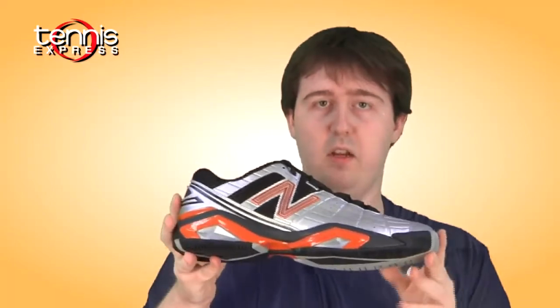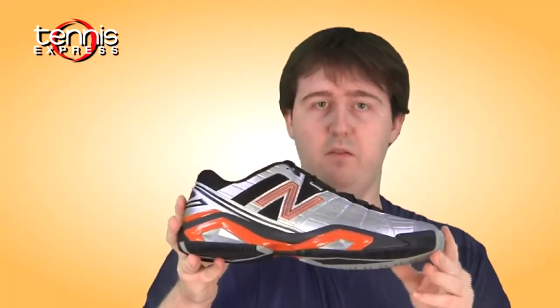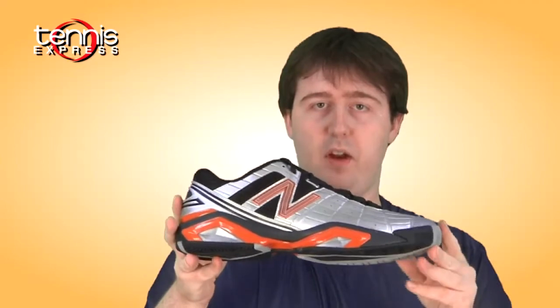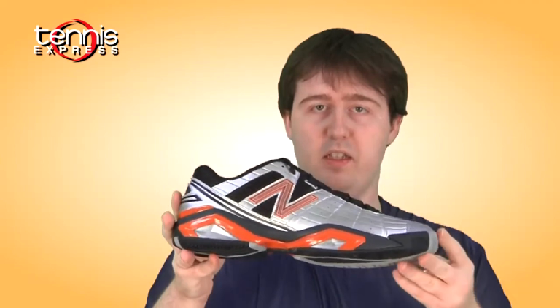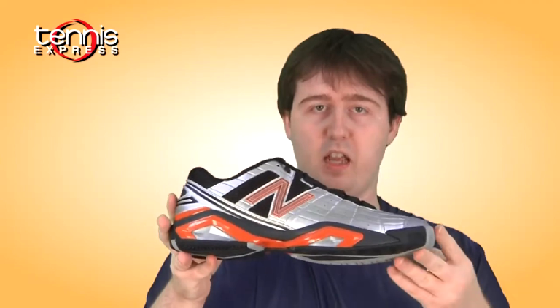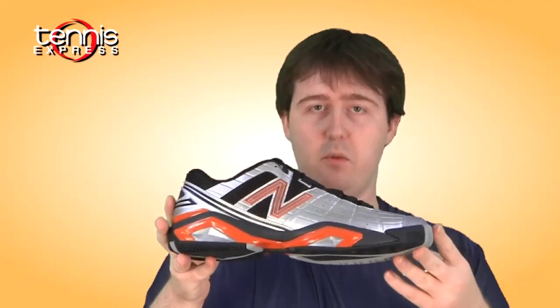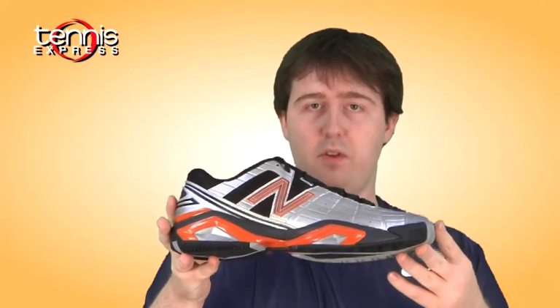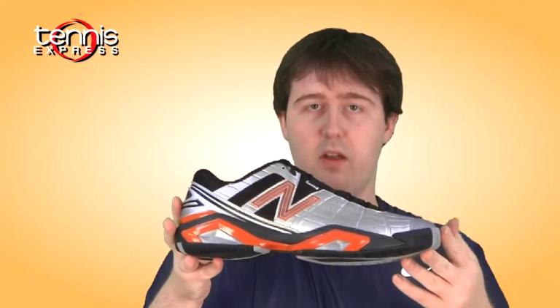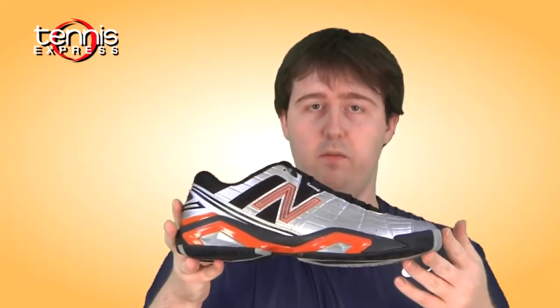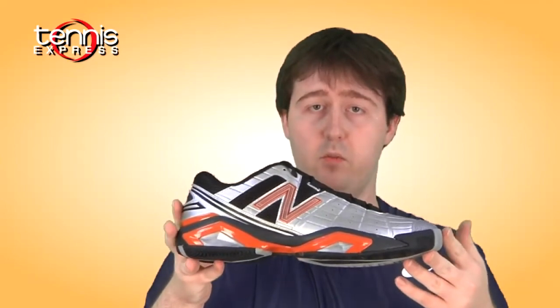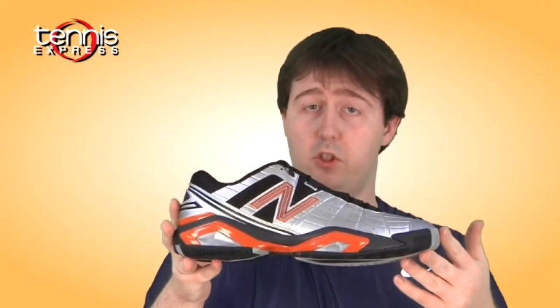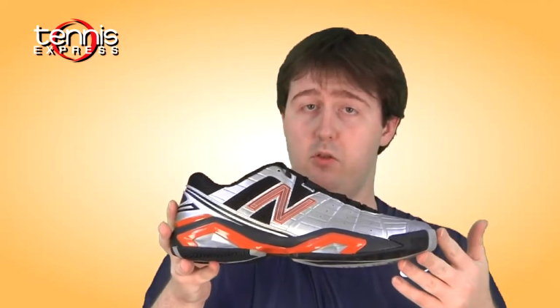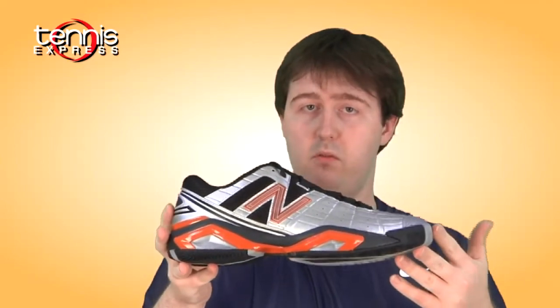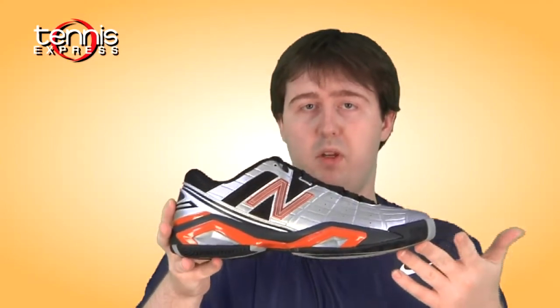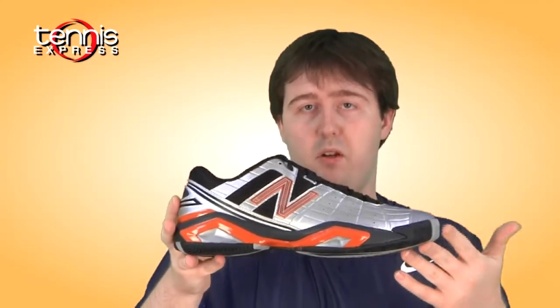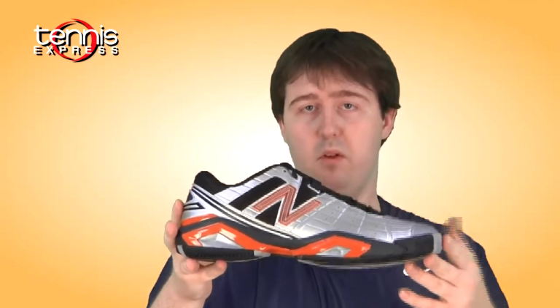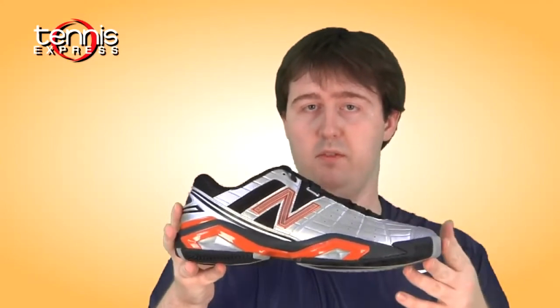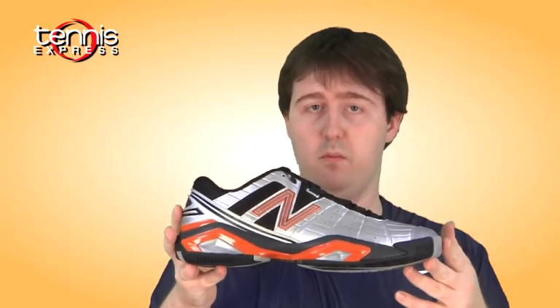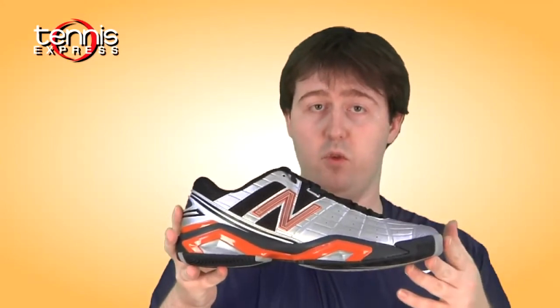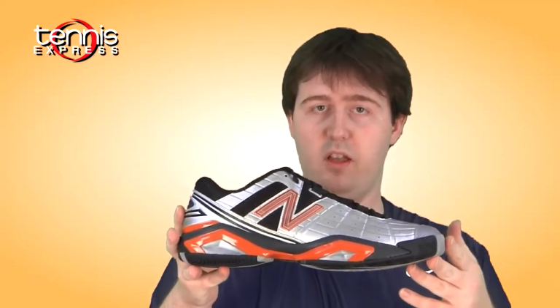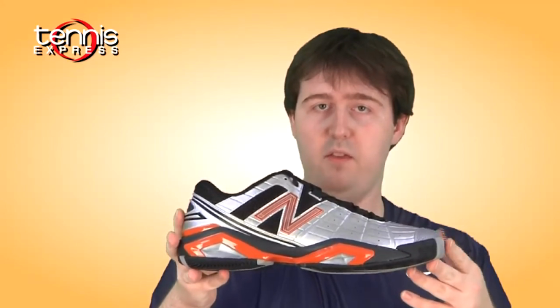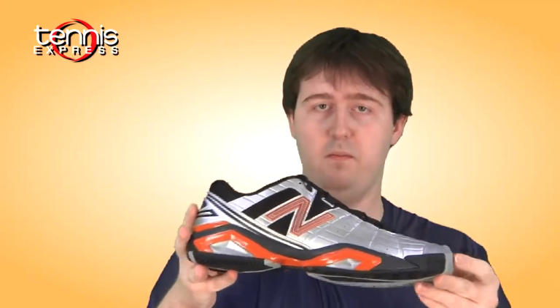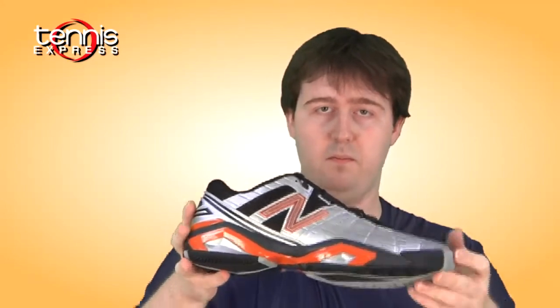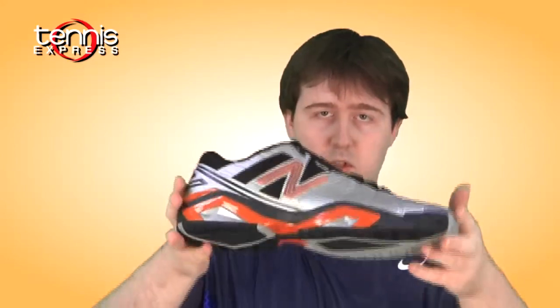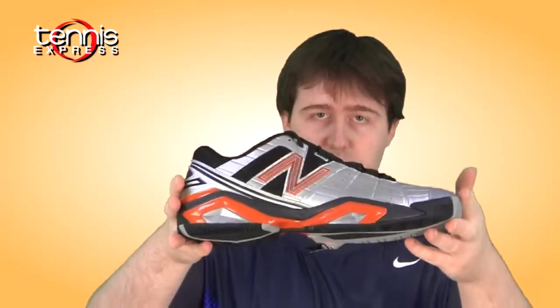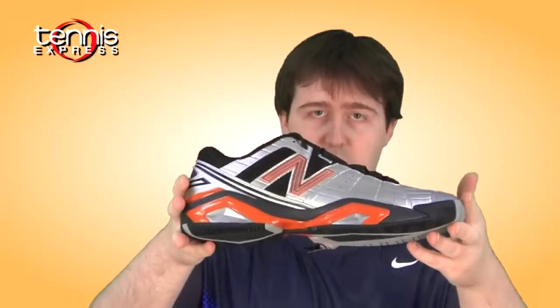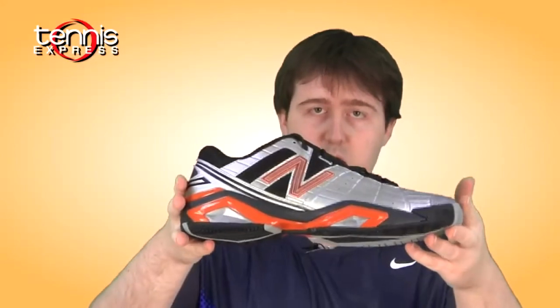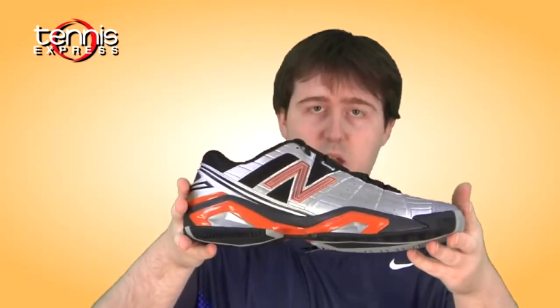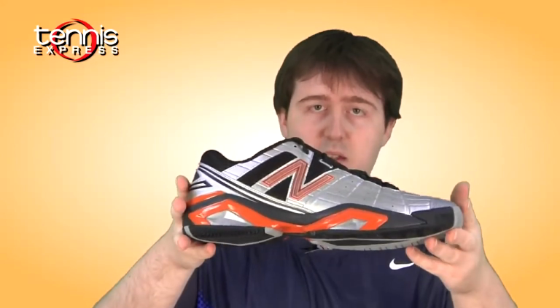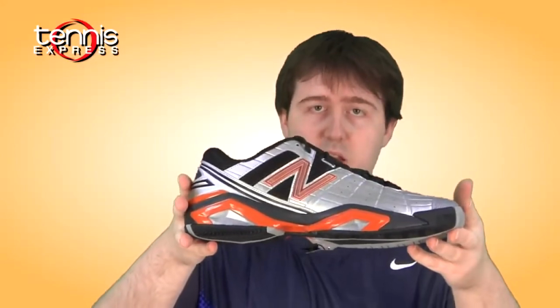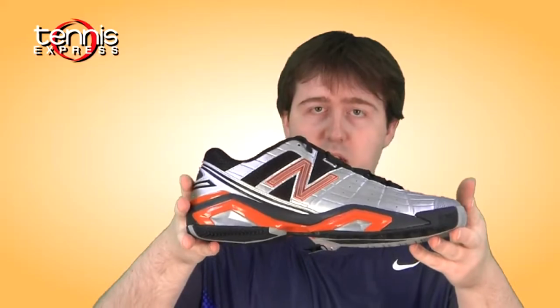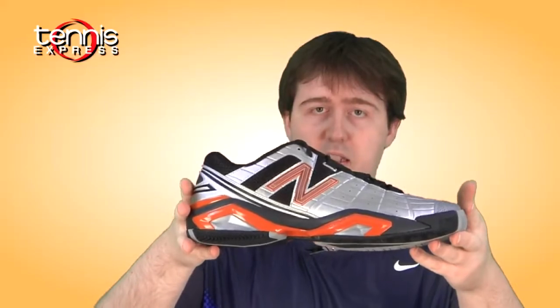So if you need a very stable, very comfortable shoe, but you don't want something real heavy, check out the New Balance 1187.